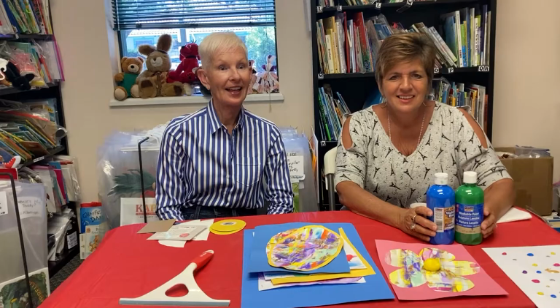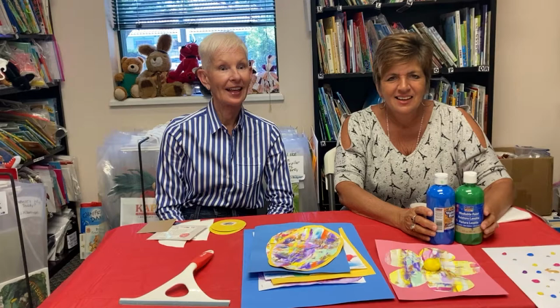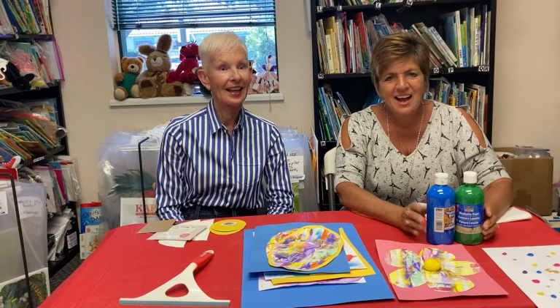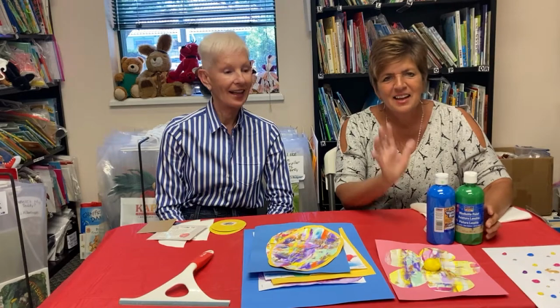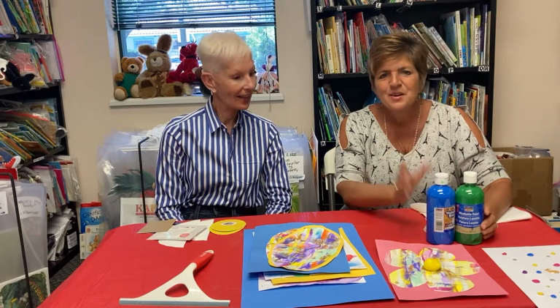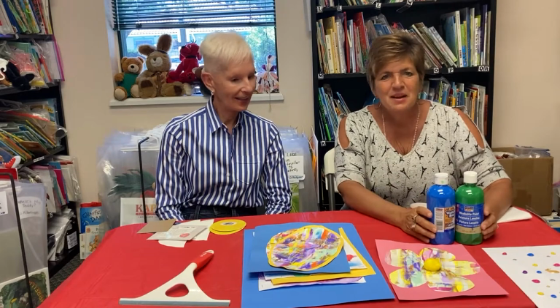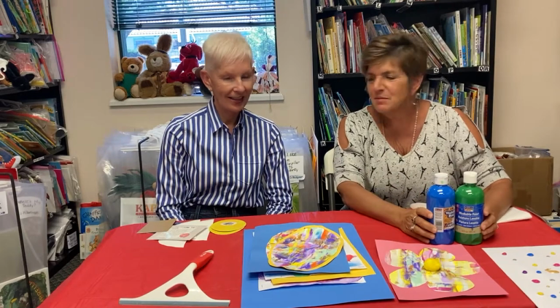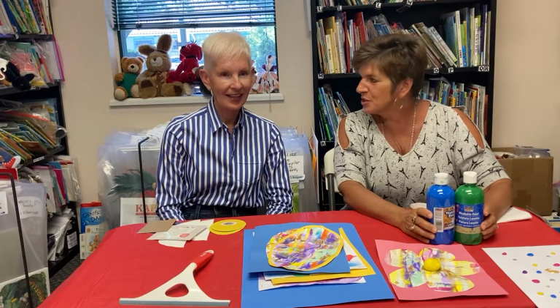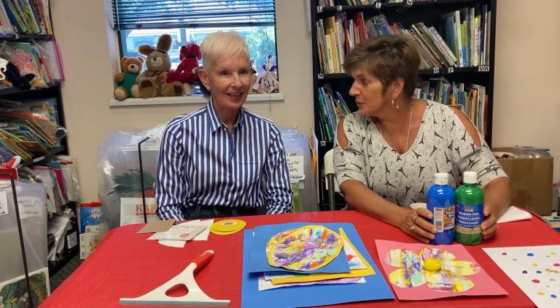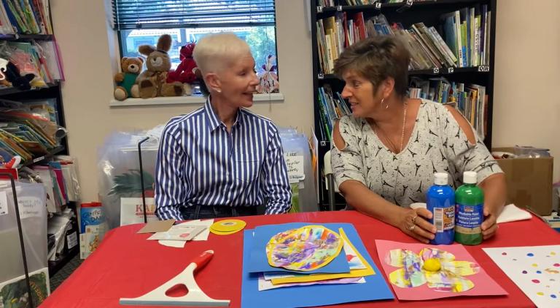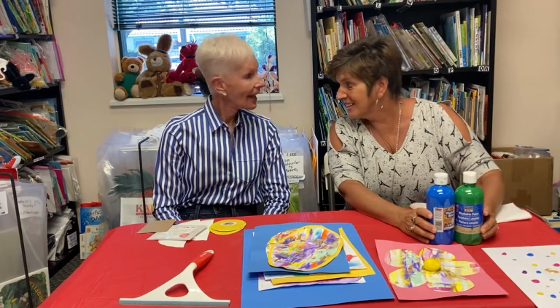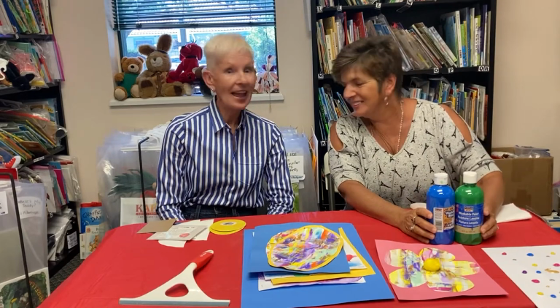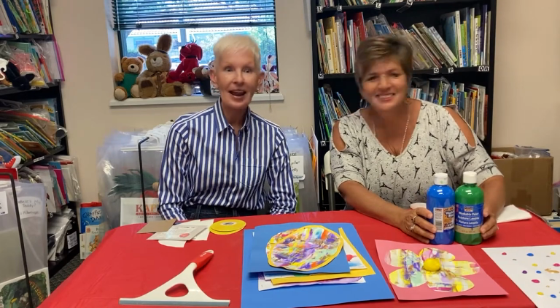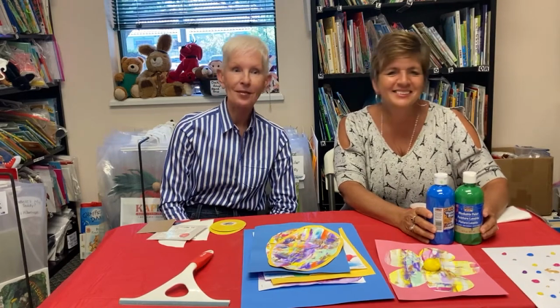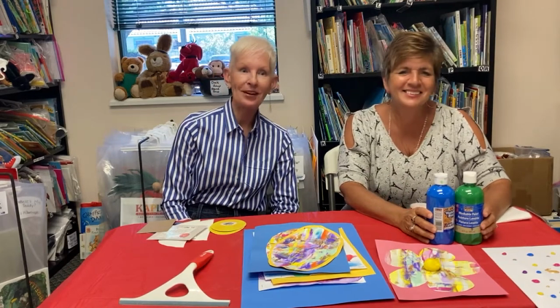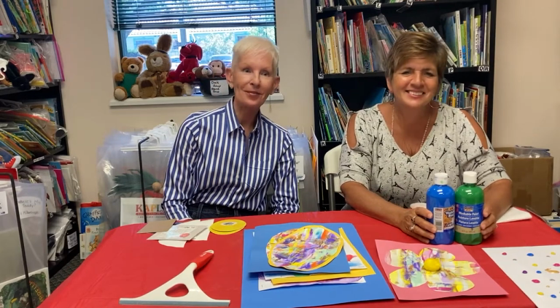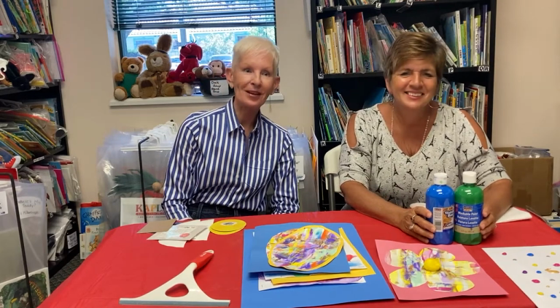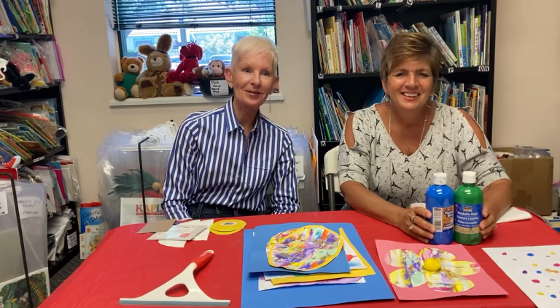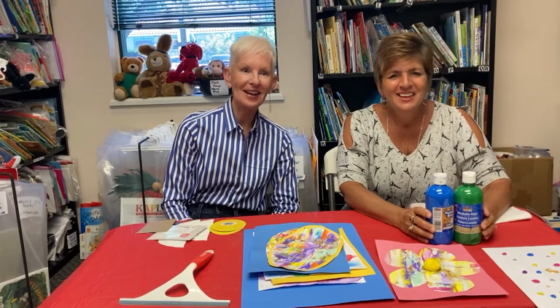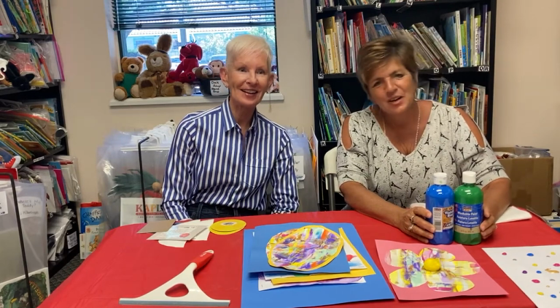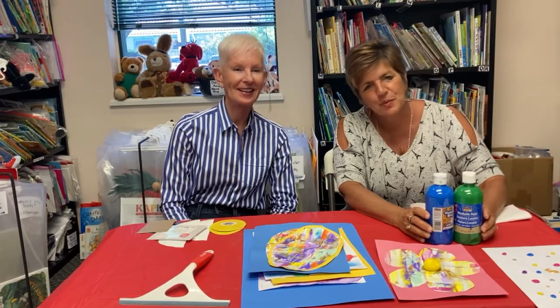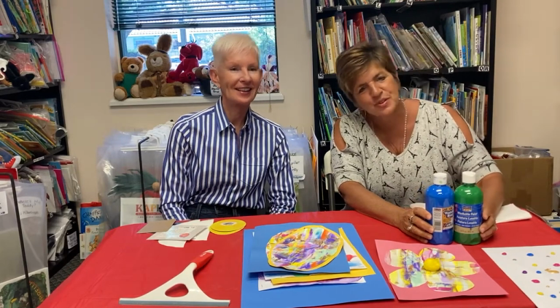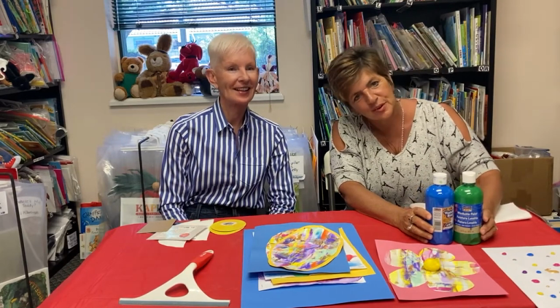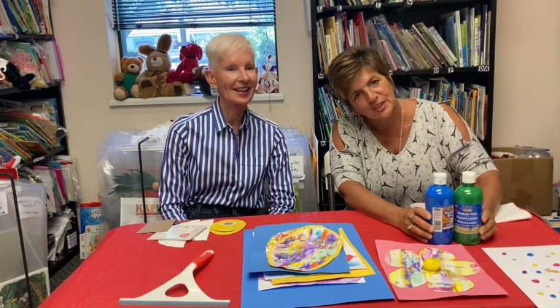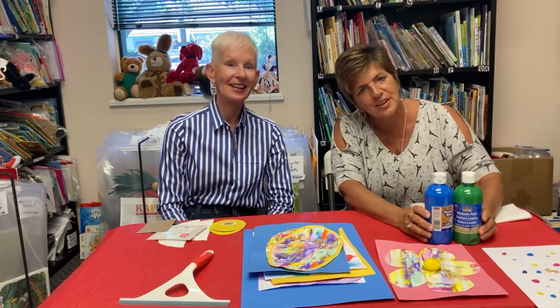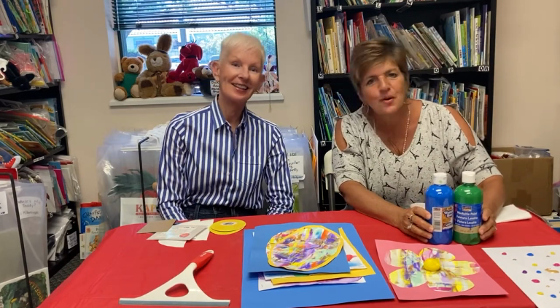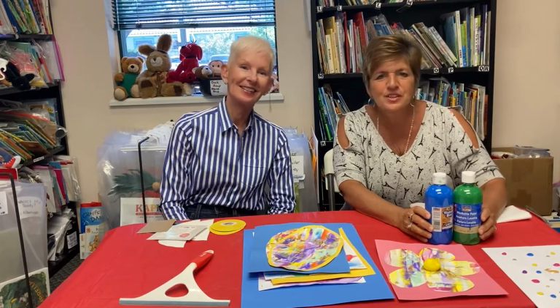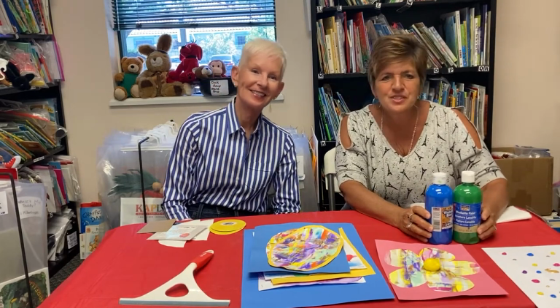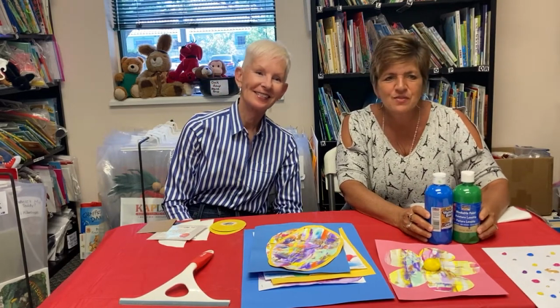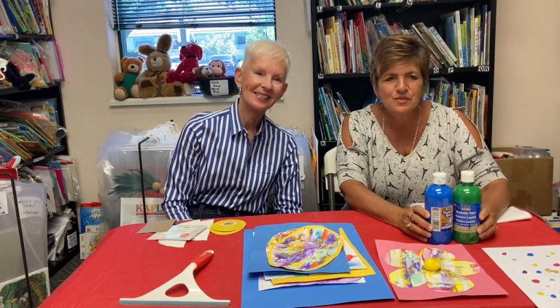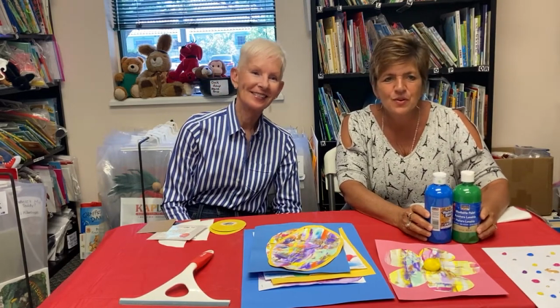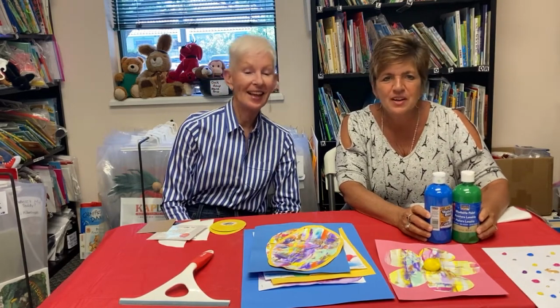Hi, my name is Joan Whitson and I'm Erika Bozeran, and we're with the Early Learning Coalition of North Florida.